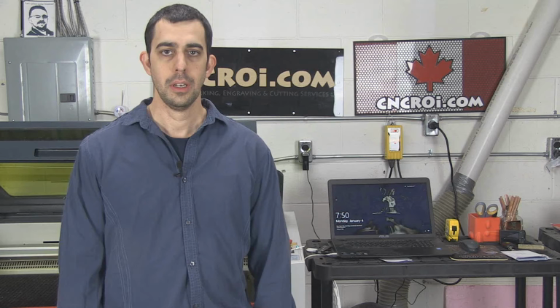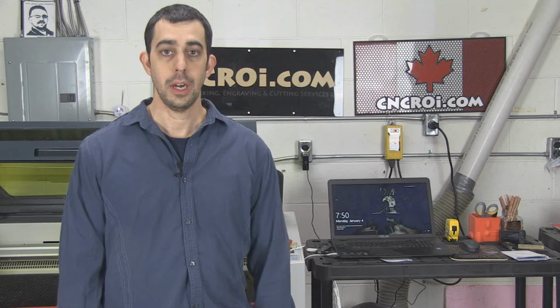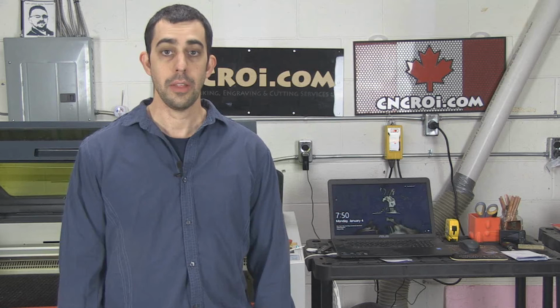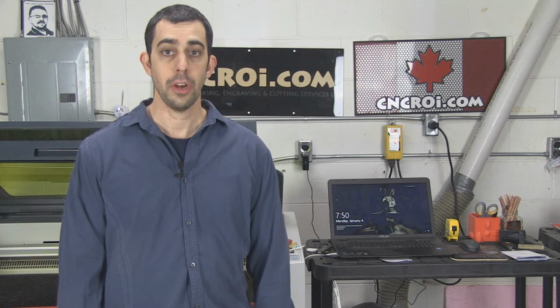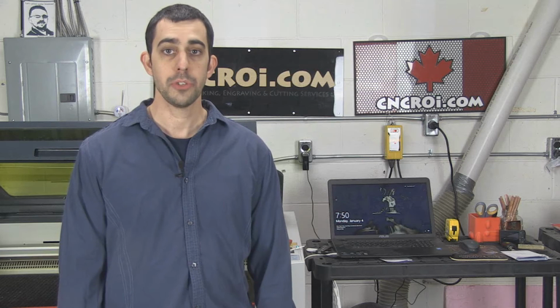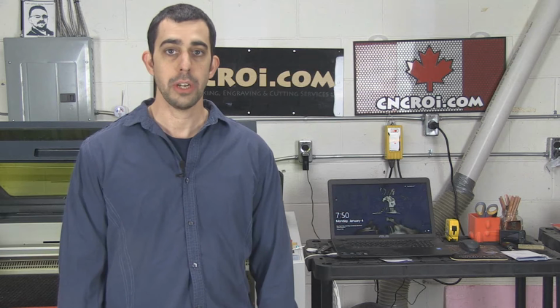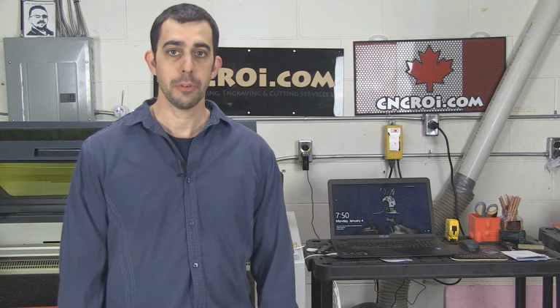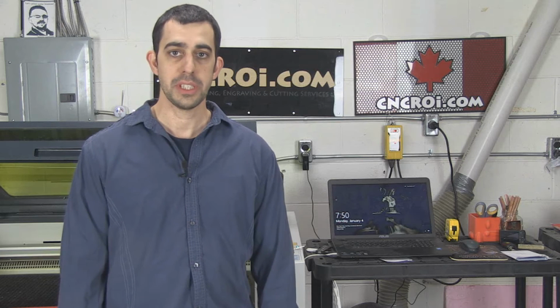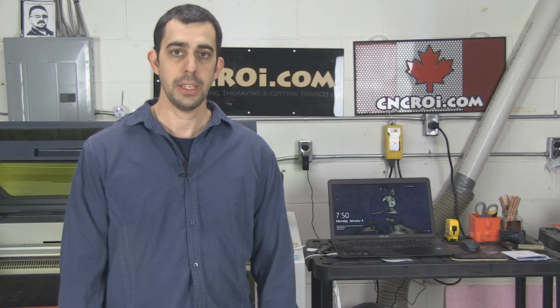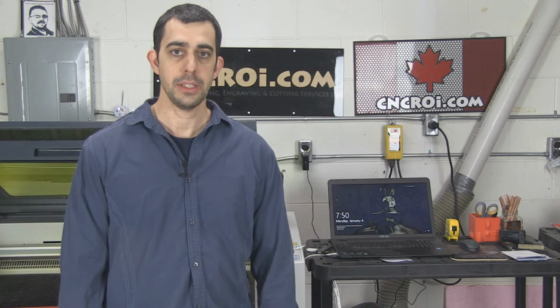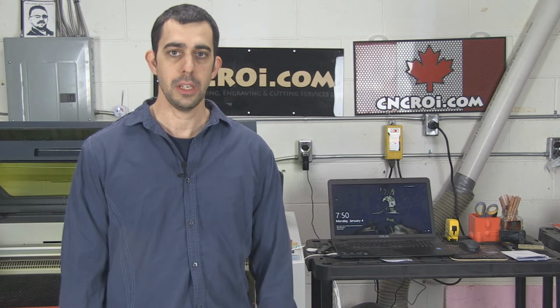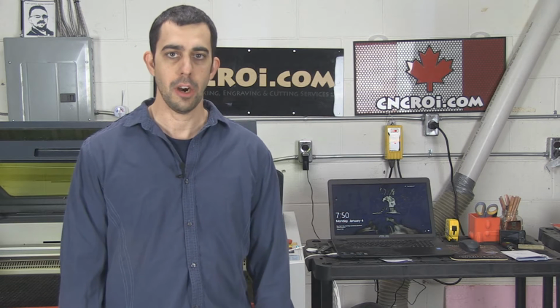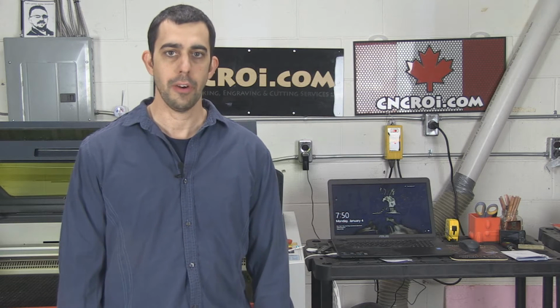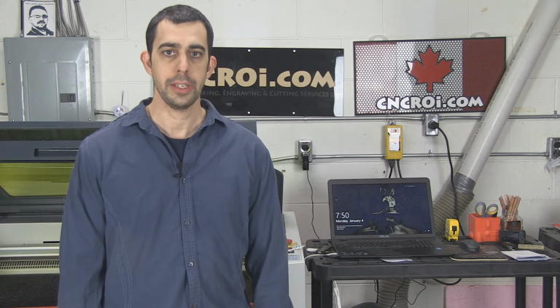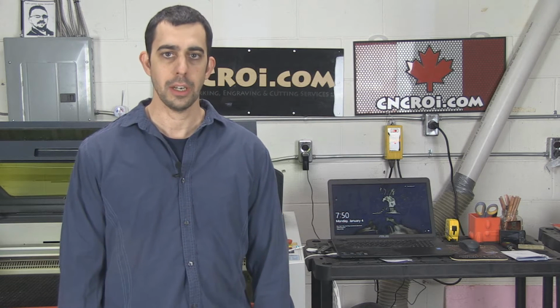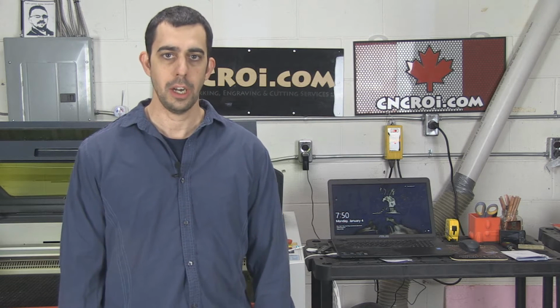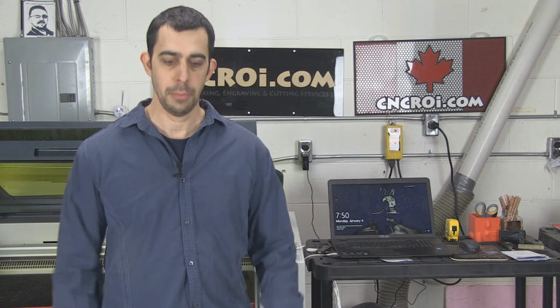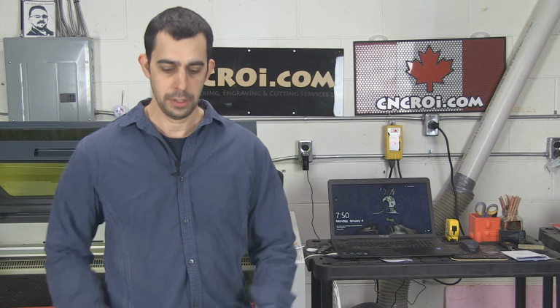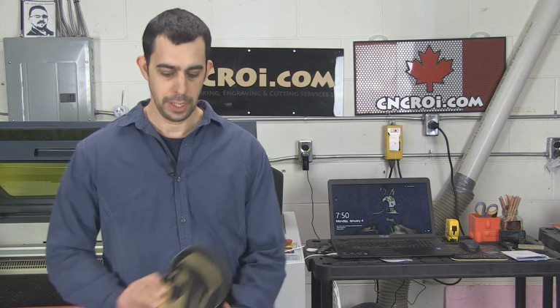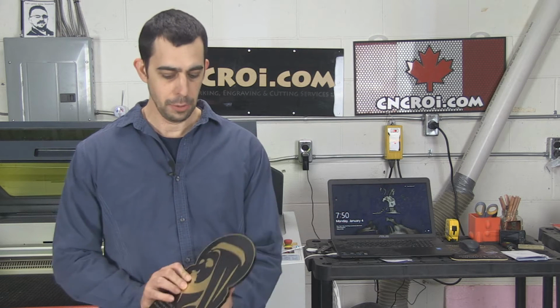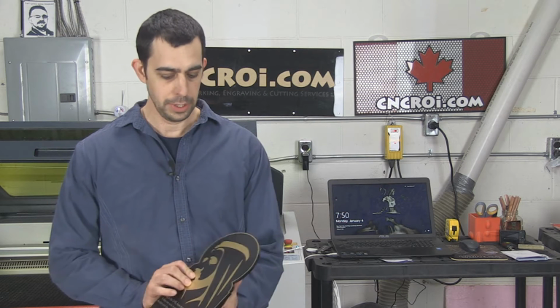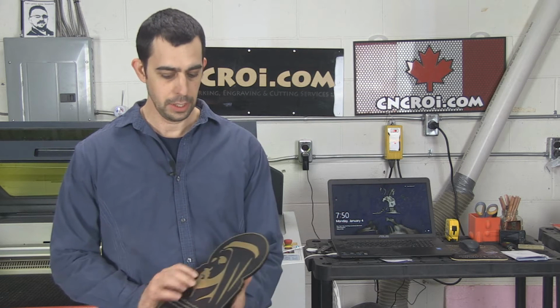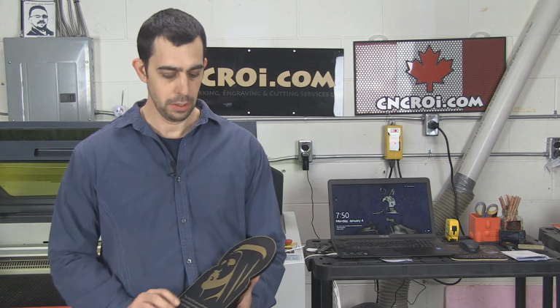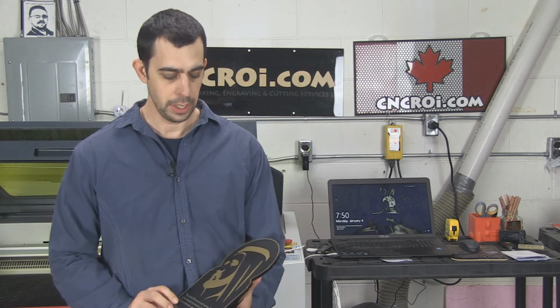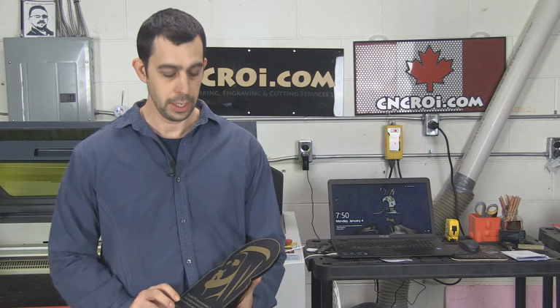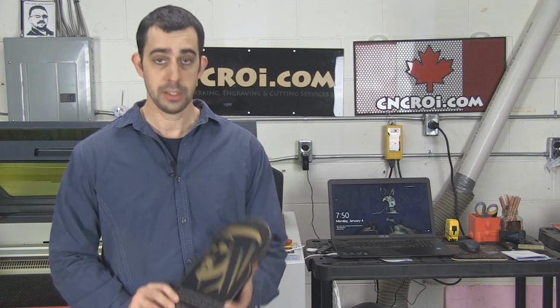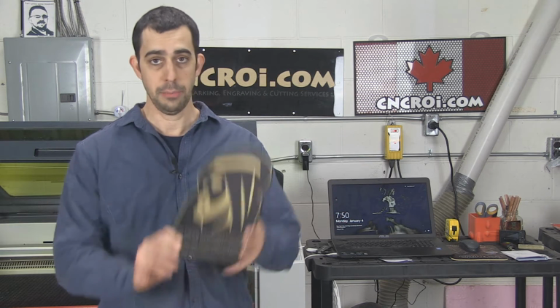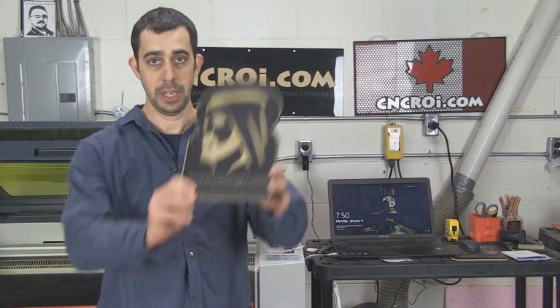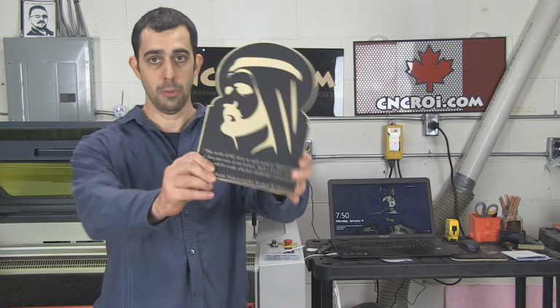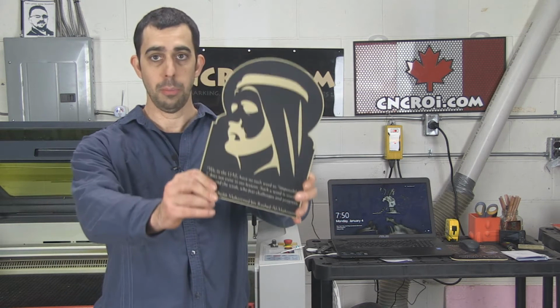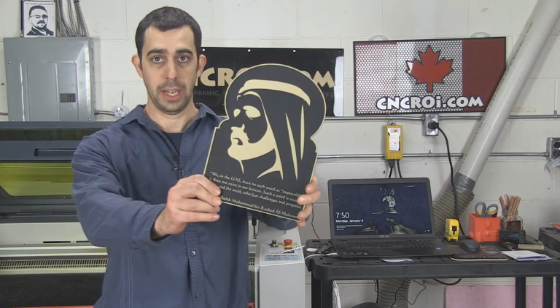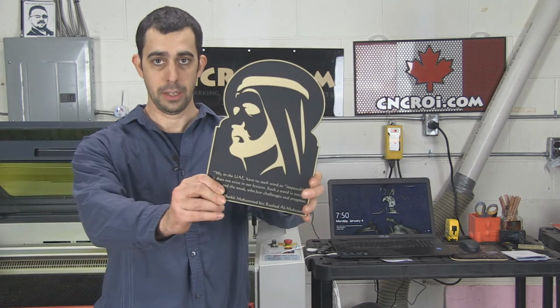Hi there, I'm John from CNCRI.com and today we're going to take a look at a custom made wall plaque.